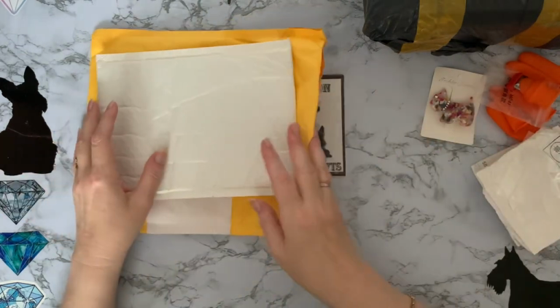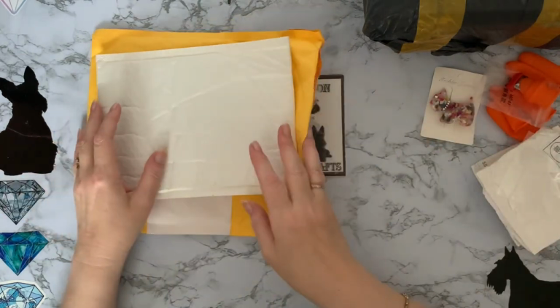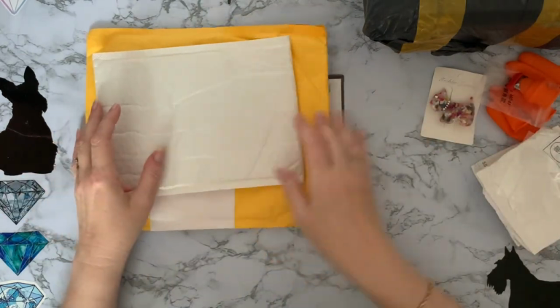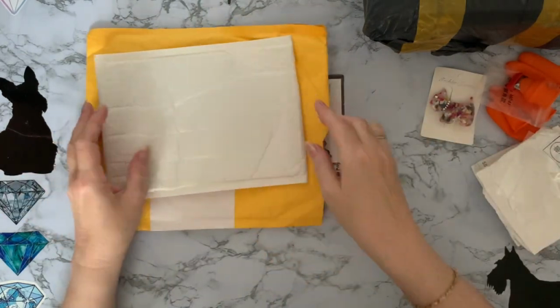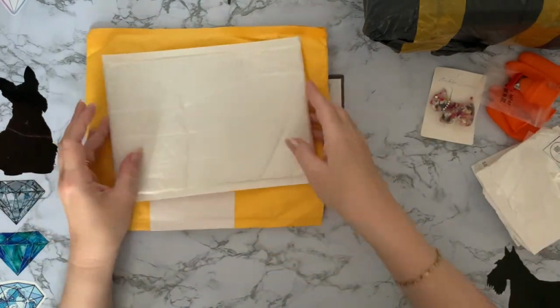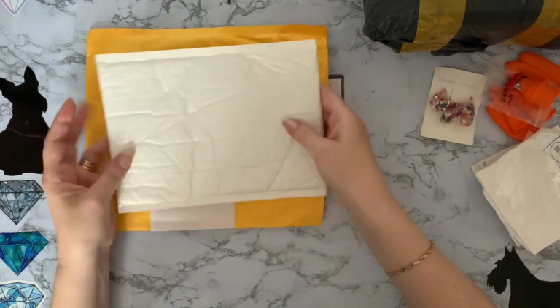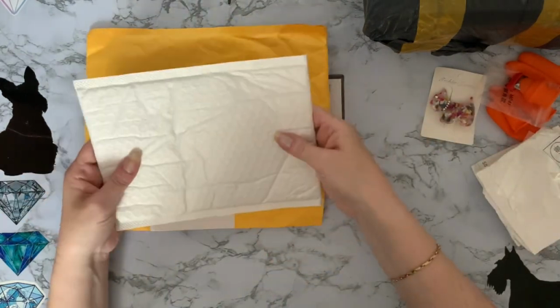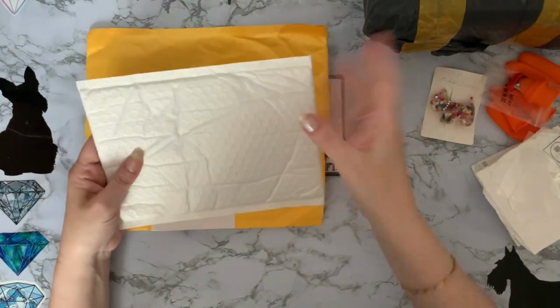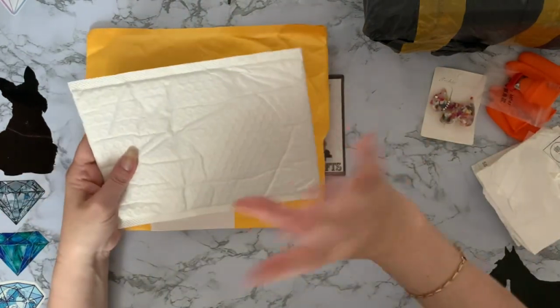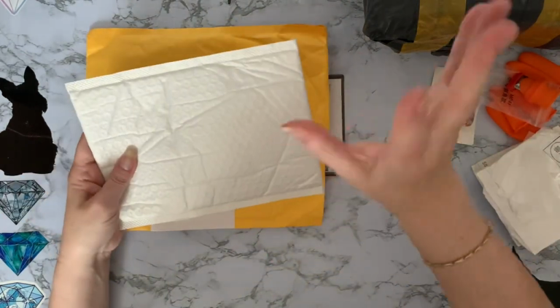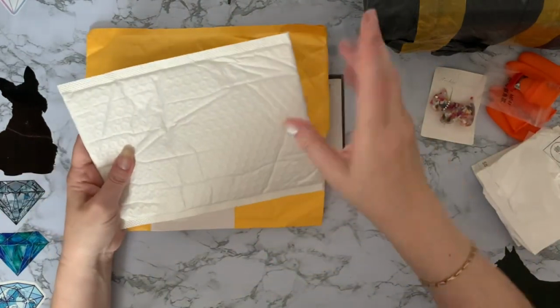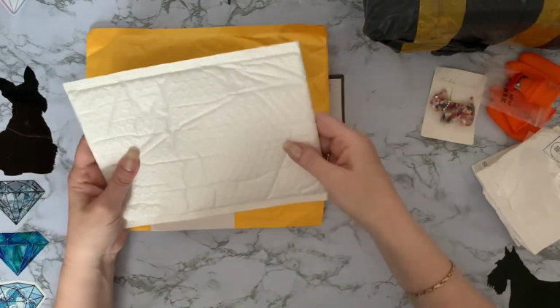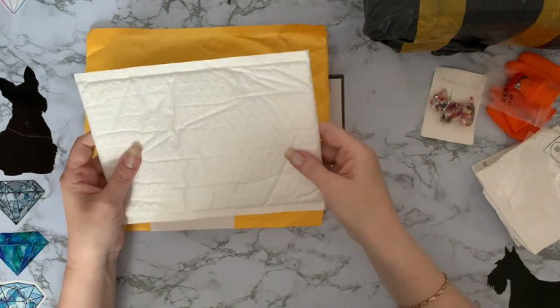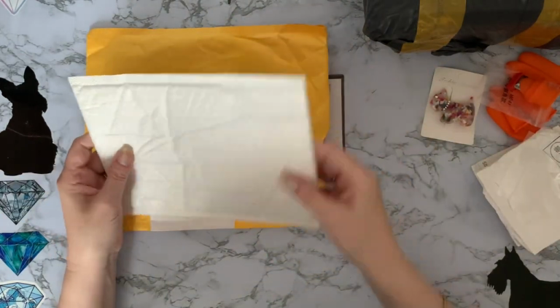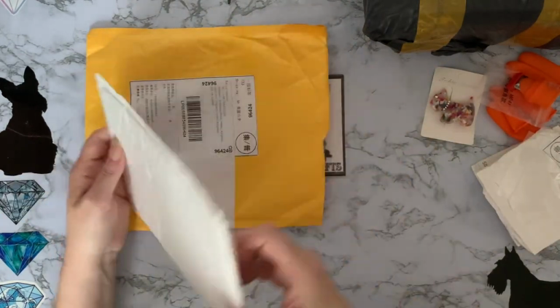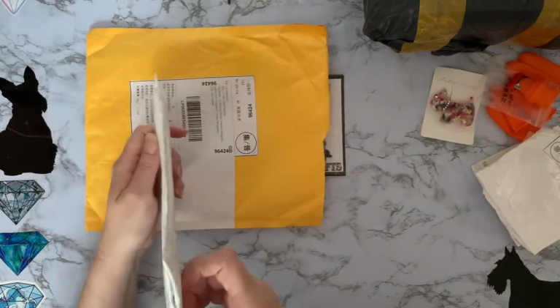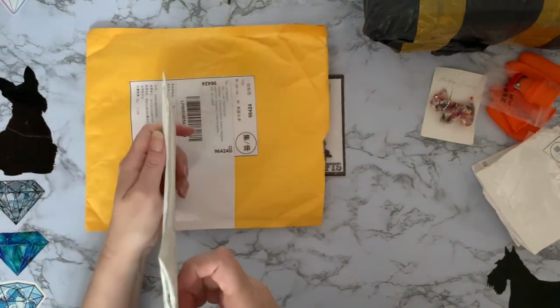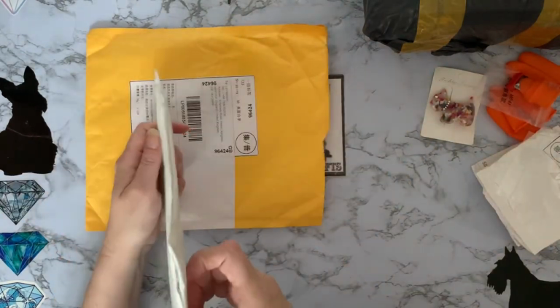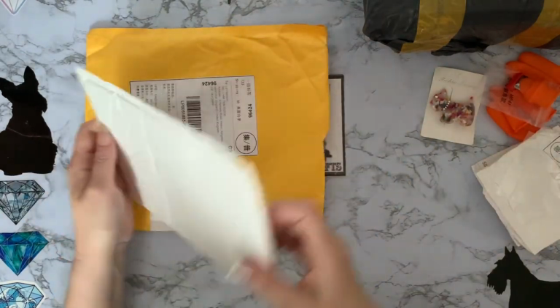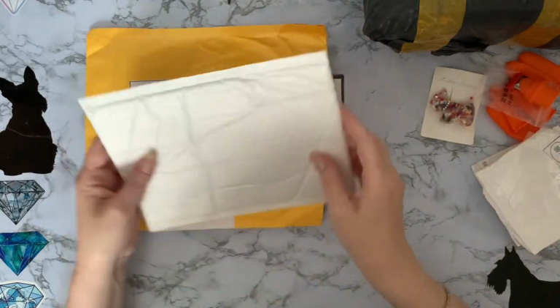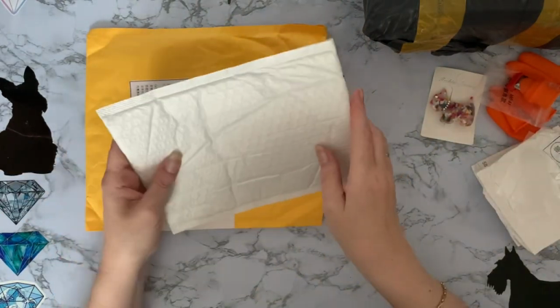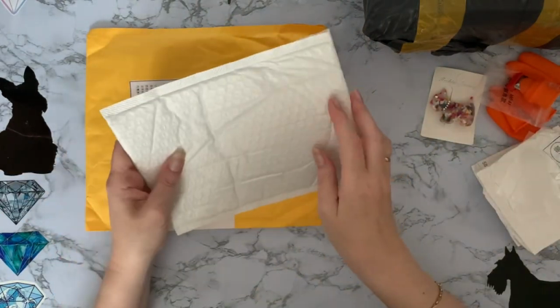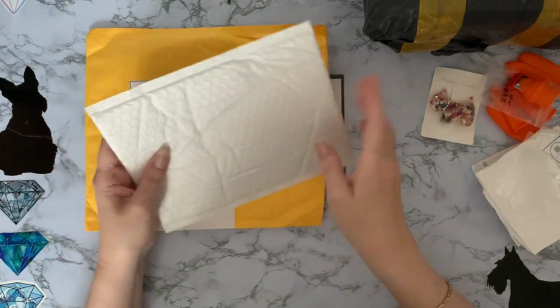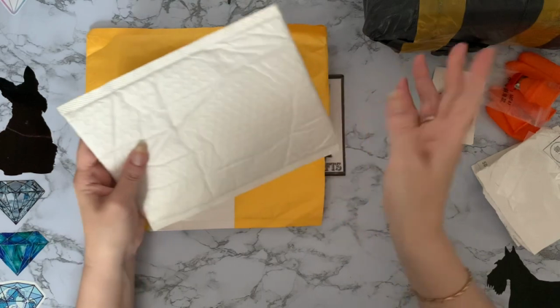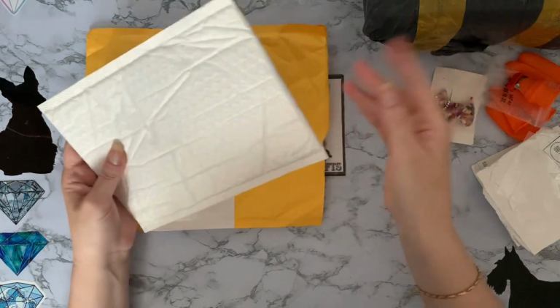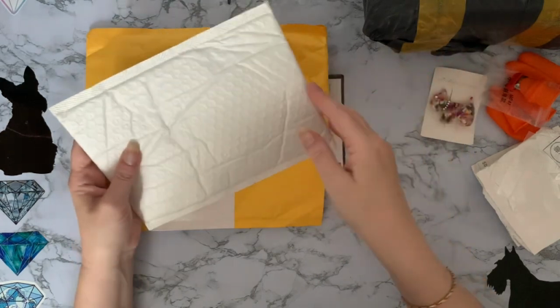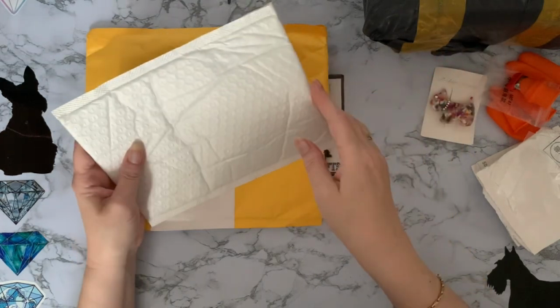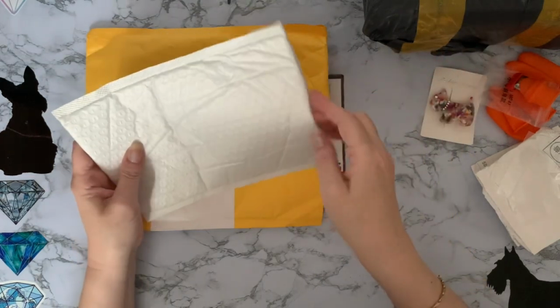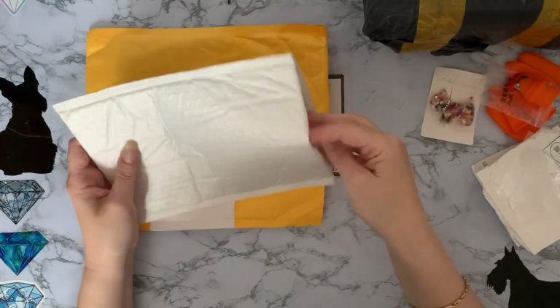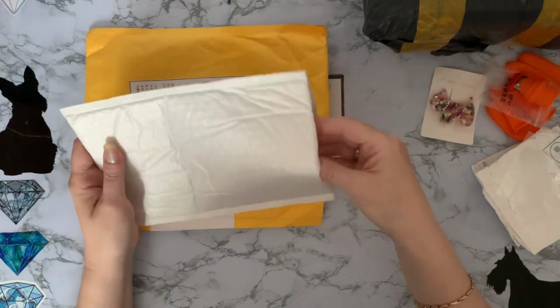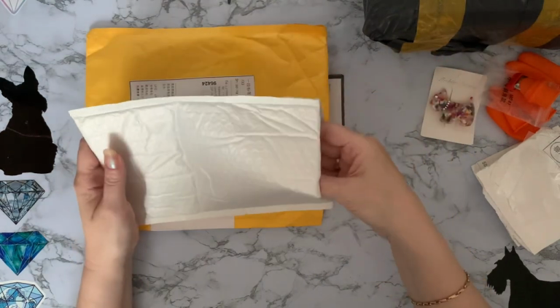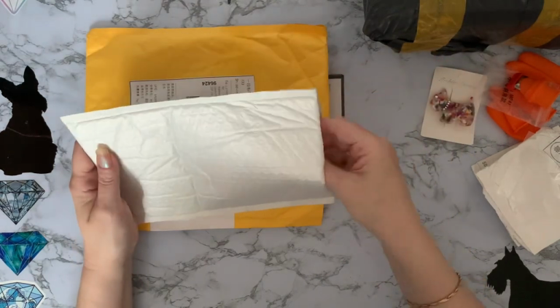I hope you like looking at these bits and pieces that I get — I know I like looking at other people's shopping, but then I am very, very nosy.